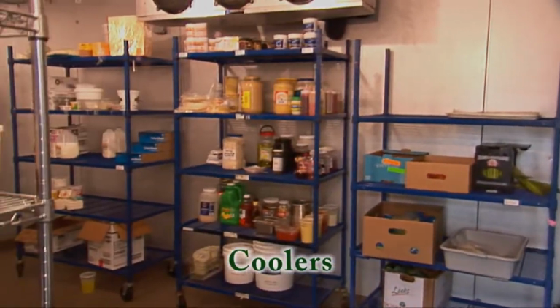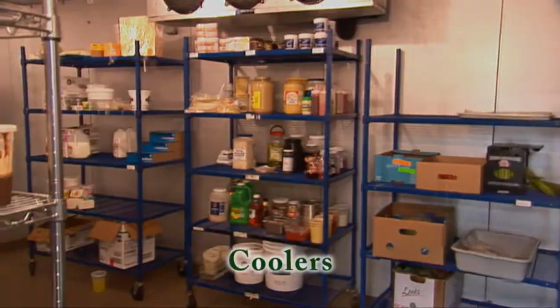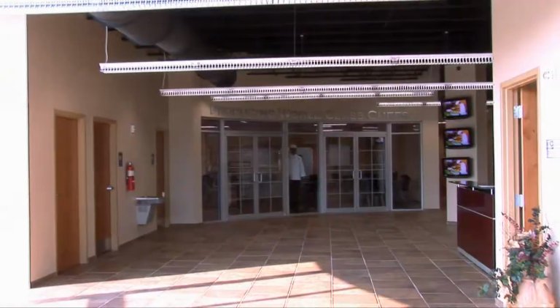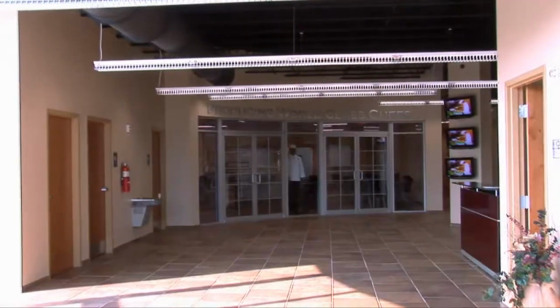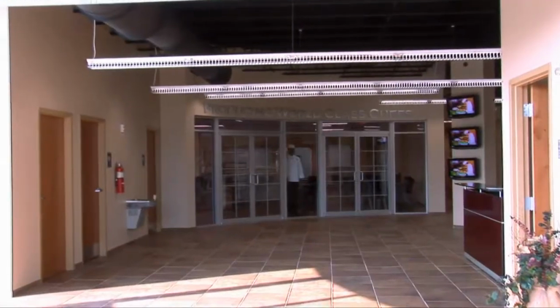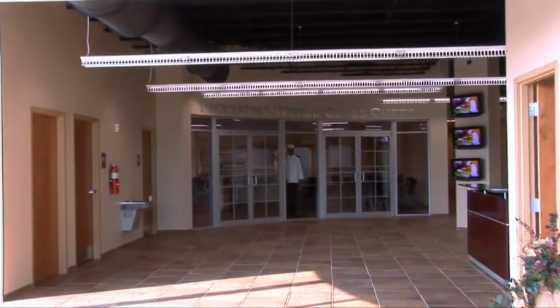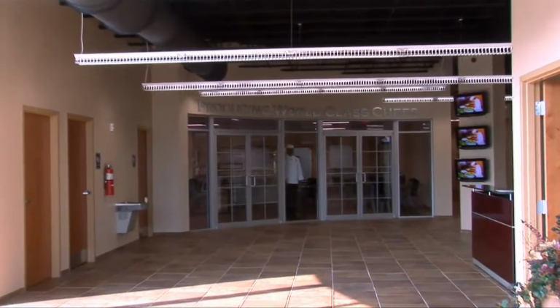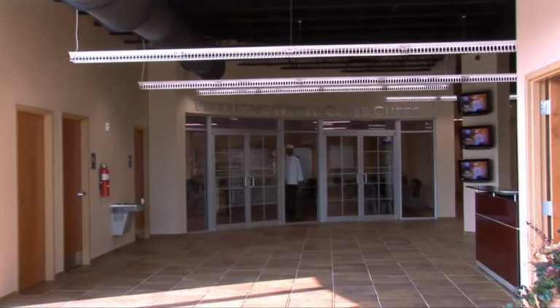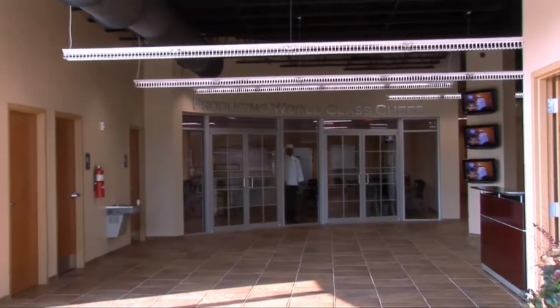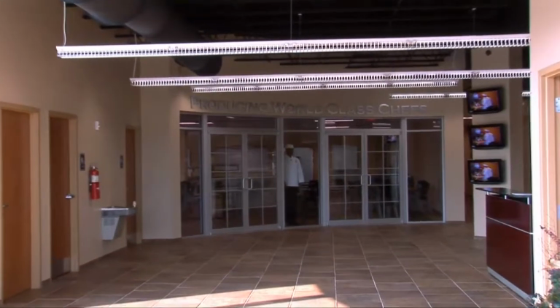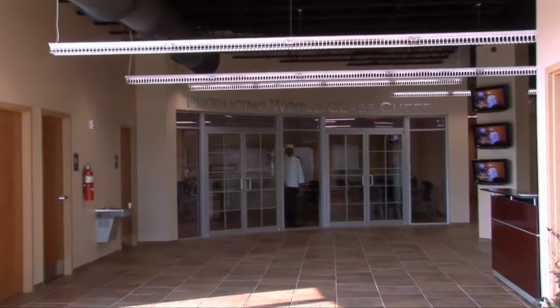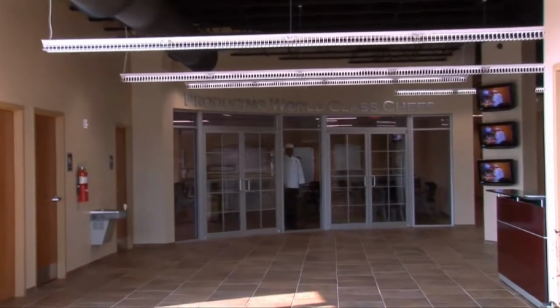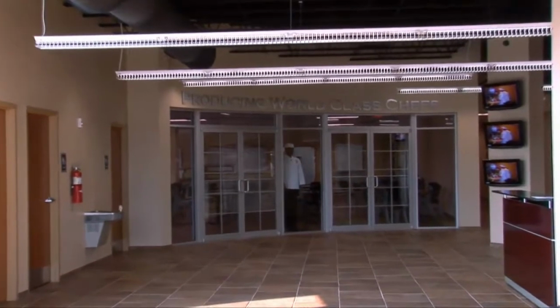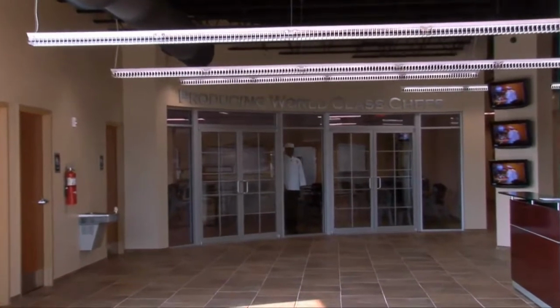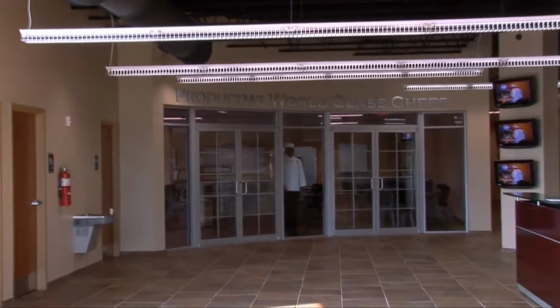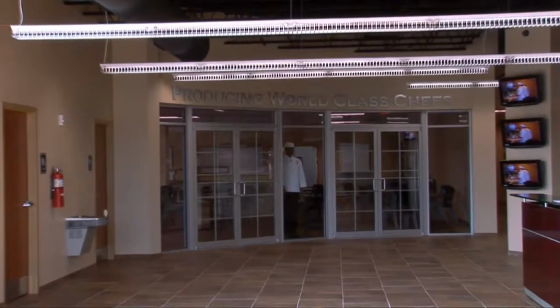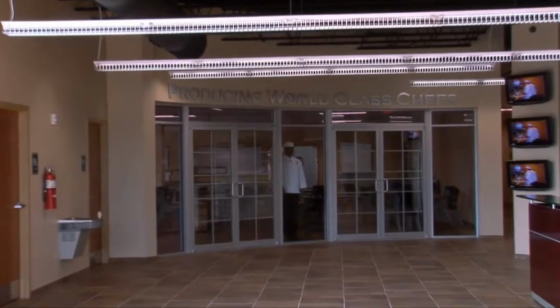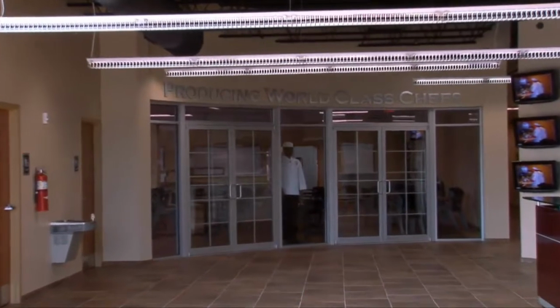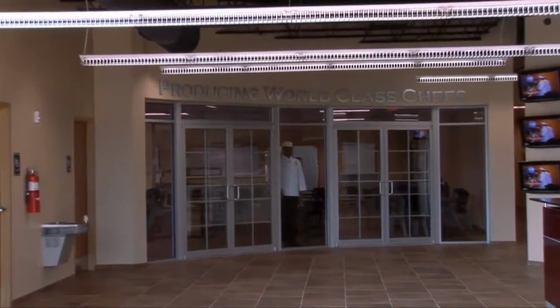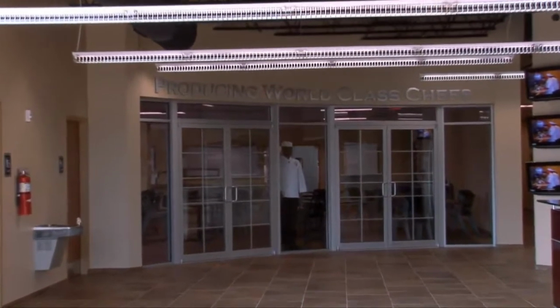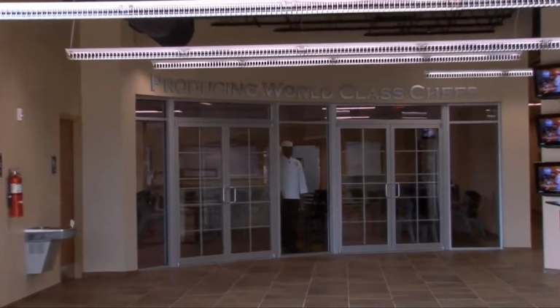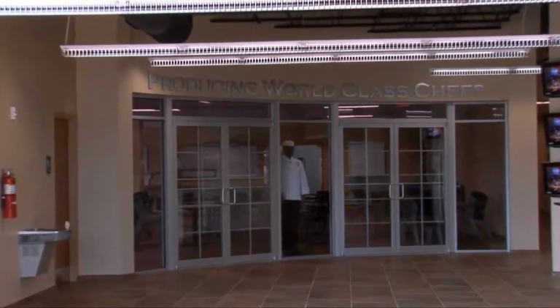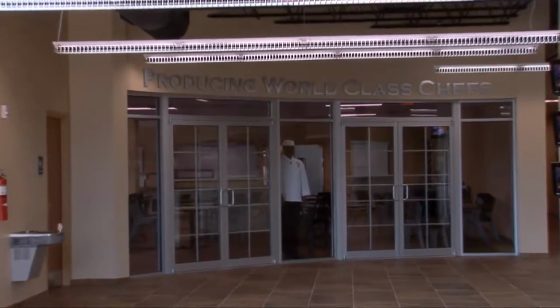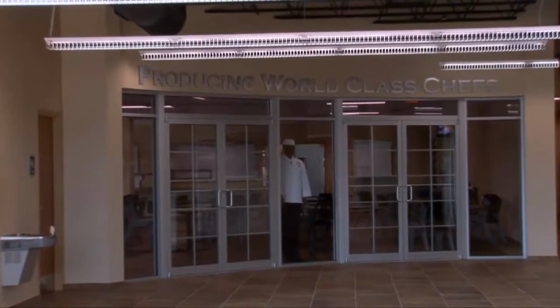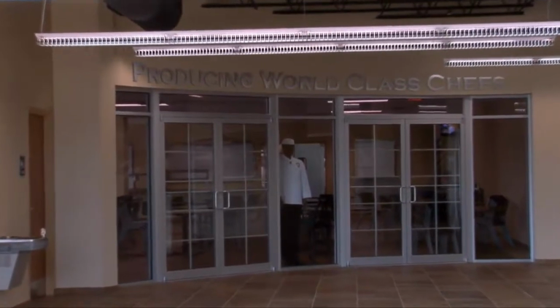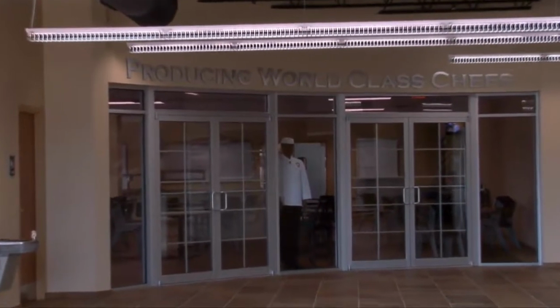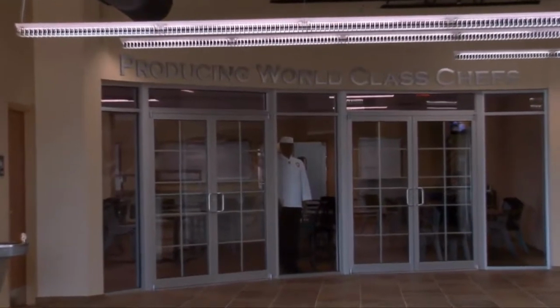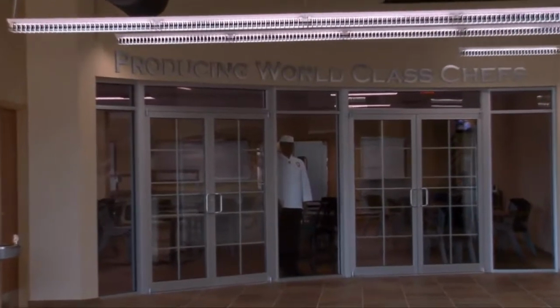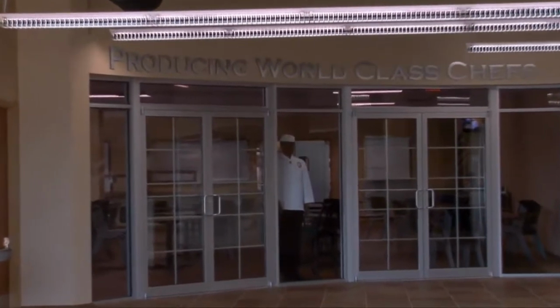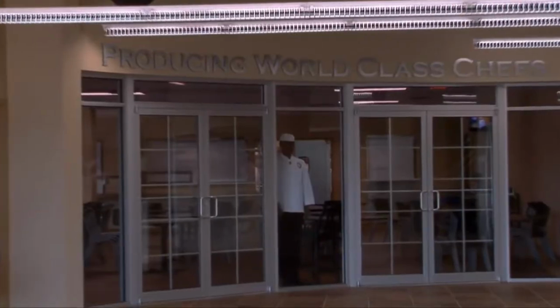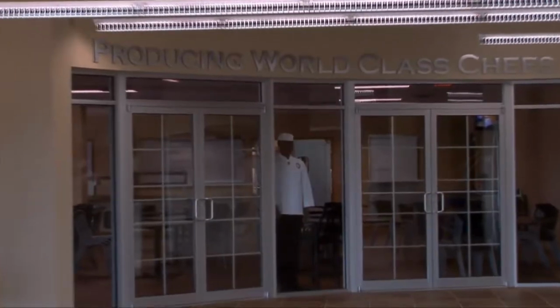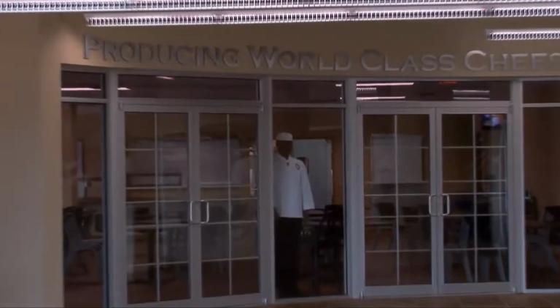From there, you will also have interviews with some of our chef instructors and someone from admissions, and then you'll have your financial aid meeting.